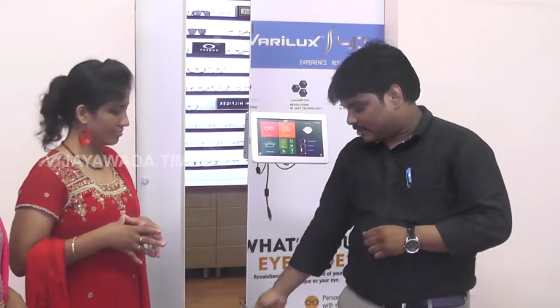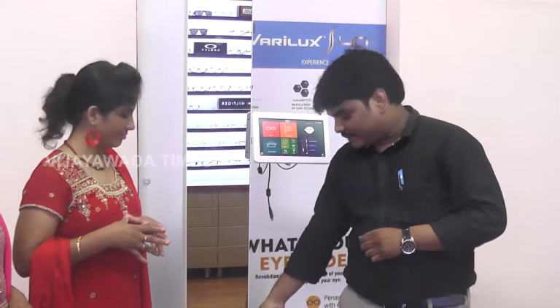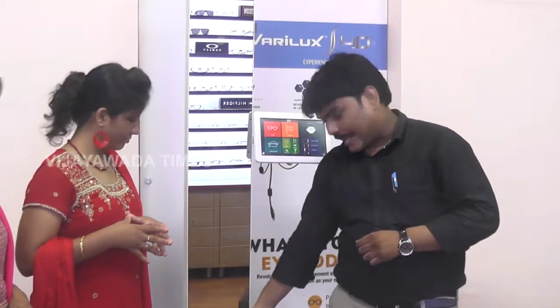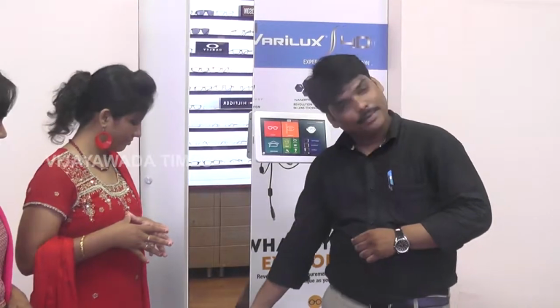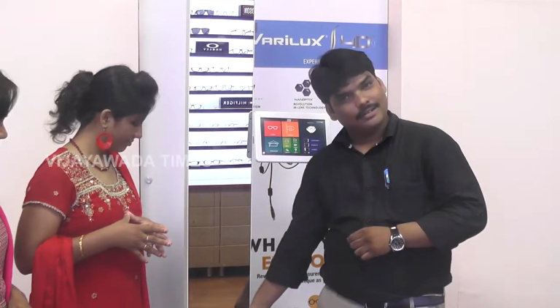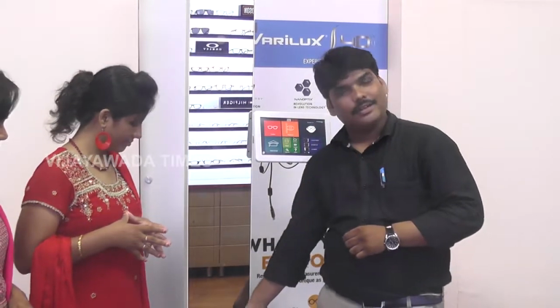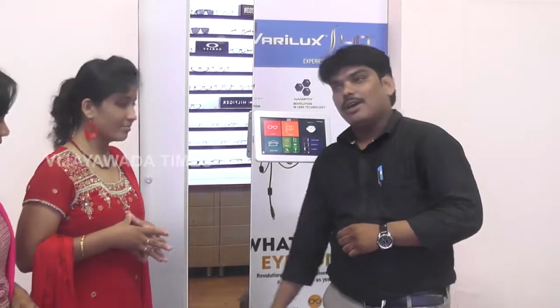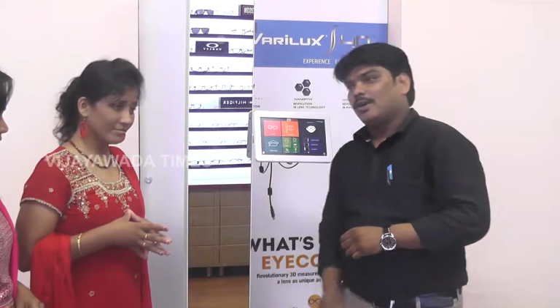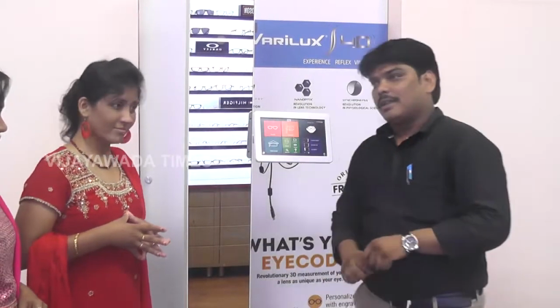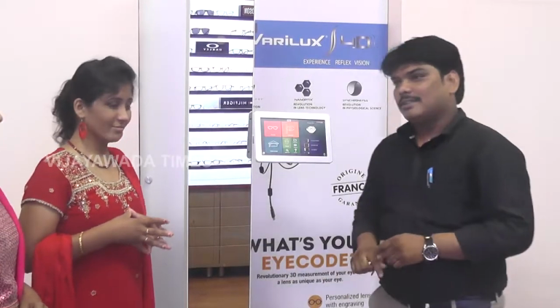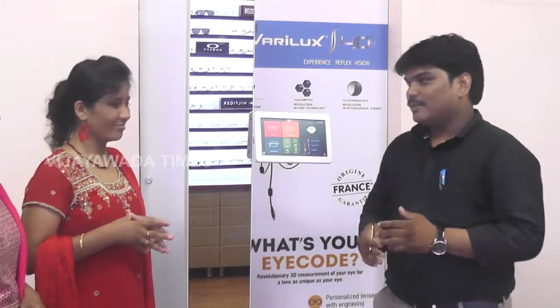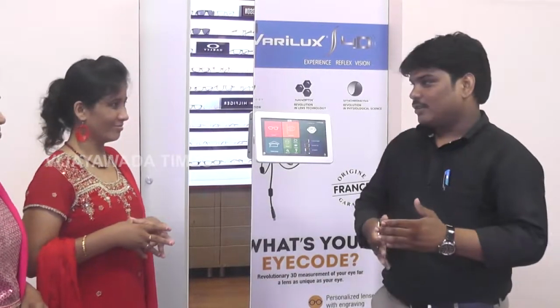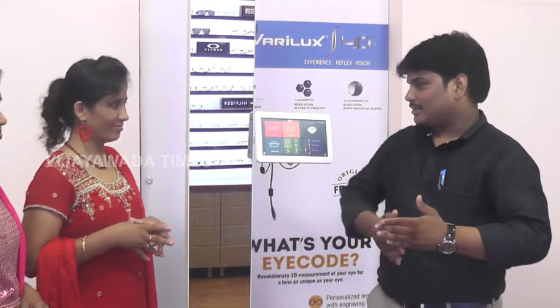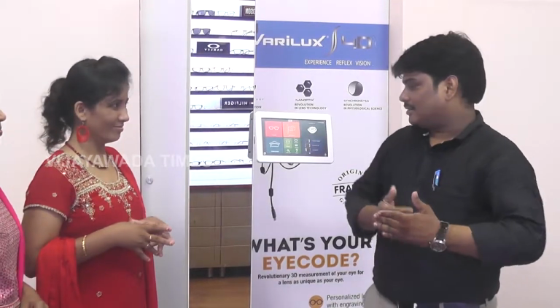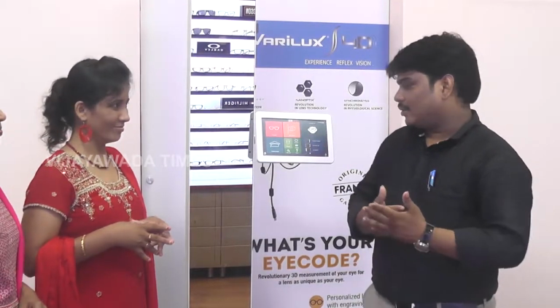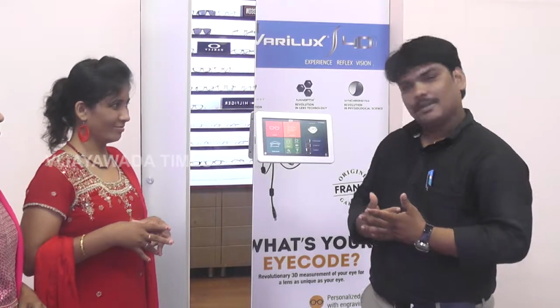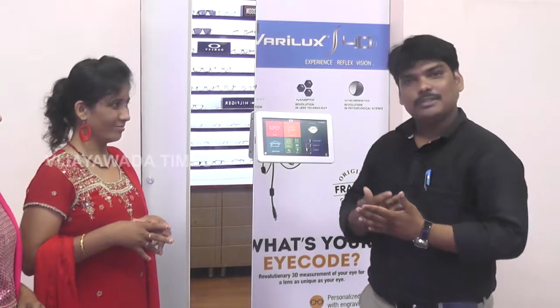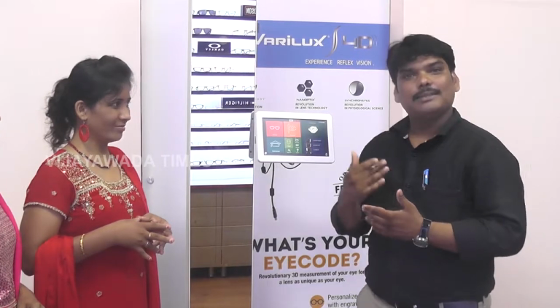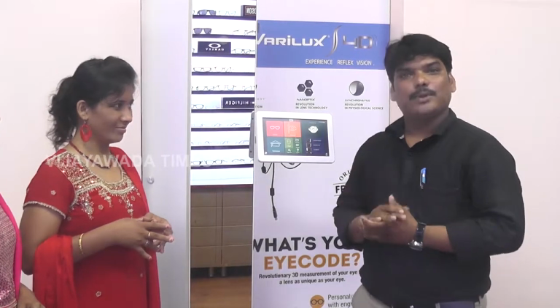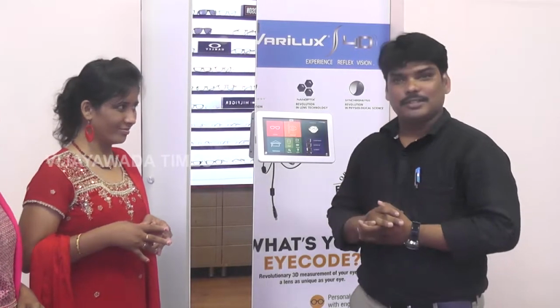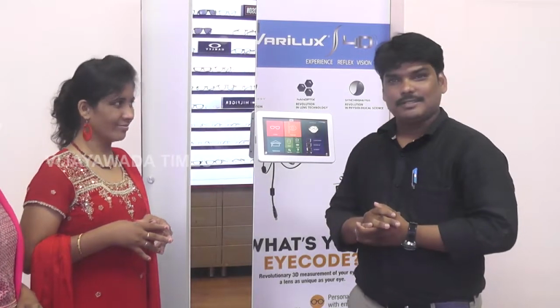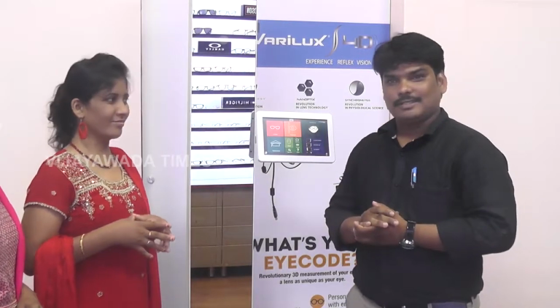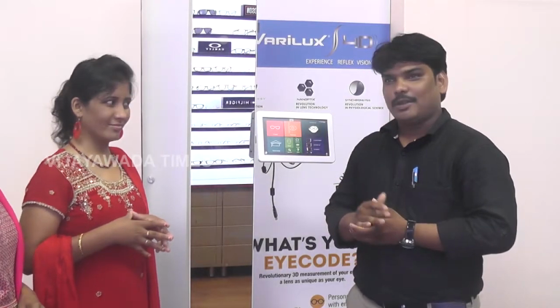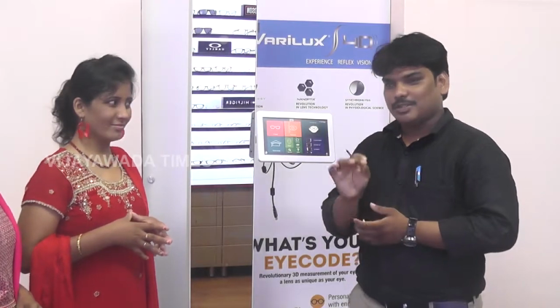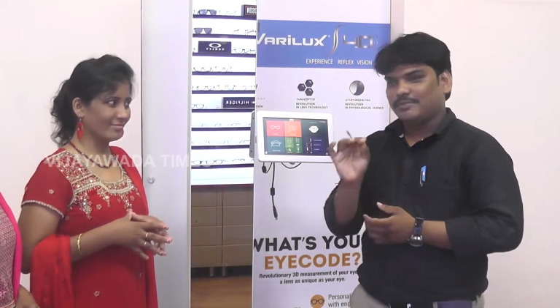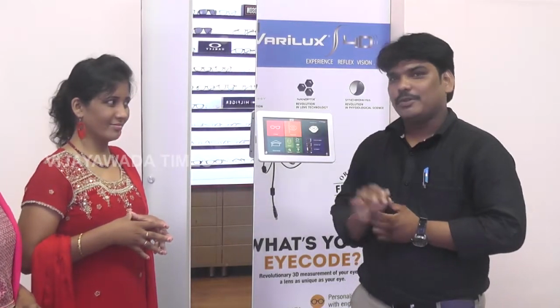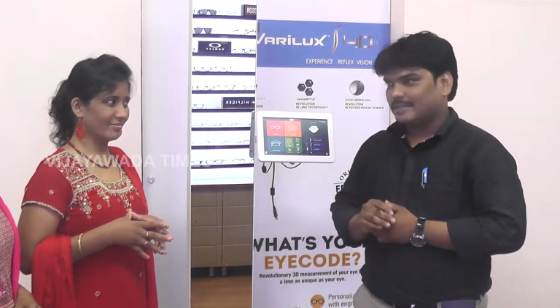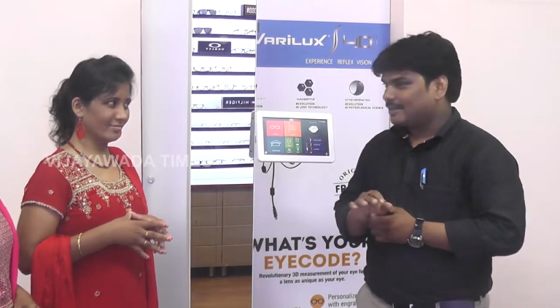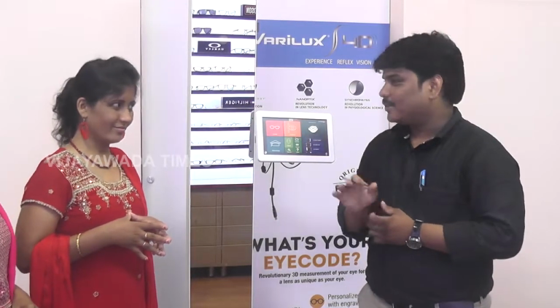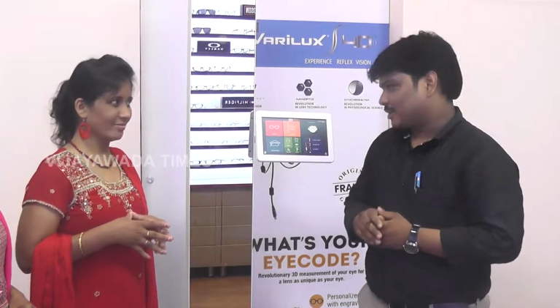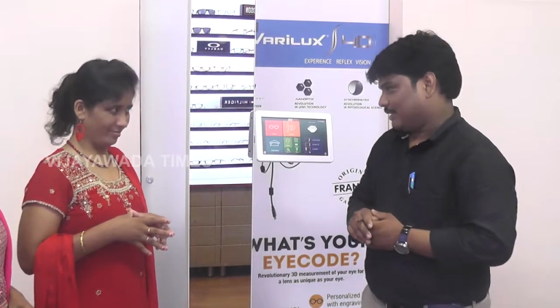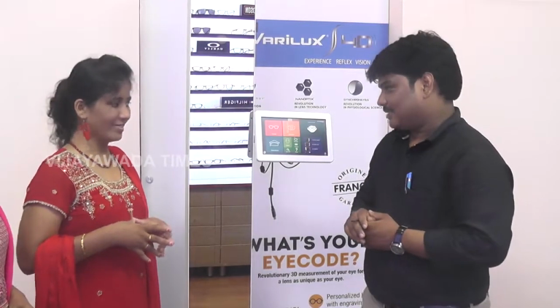The machine name is Eye Partner. Before knowing about this machine, I would like to share a few words regarding progressive lenses.